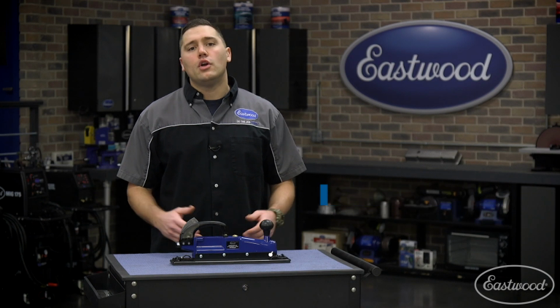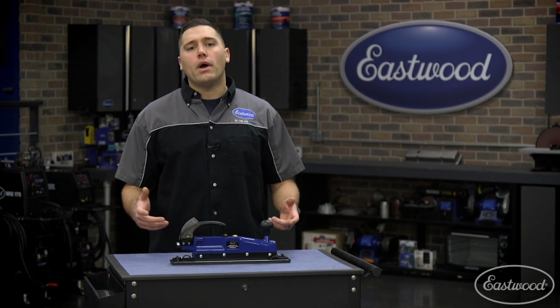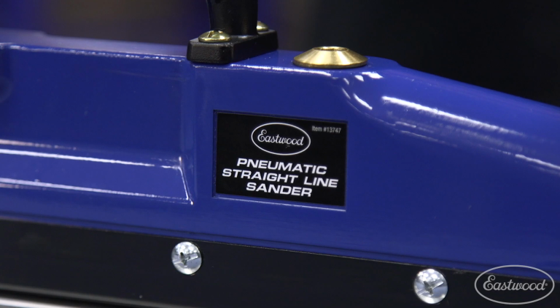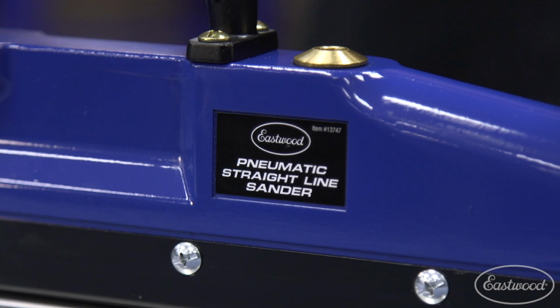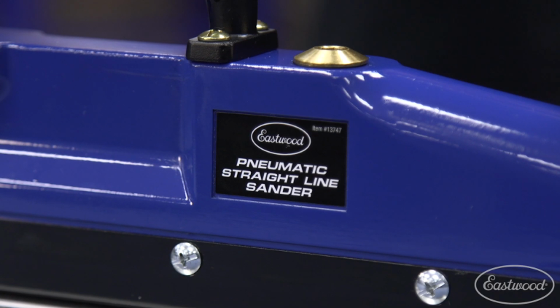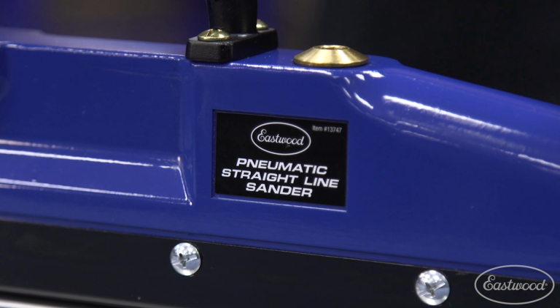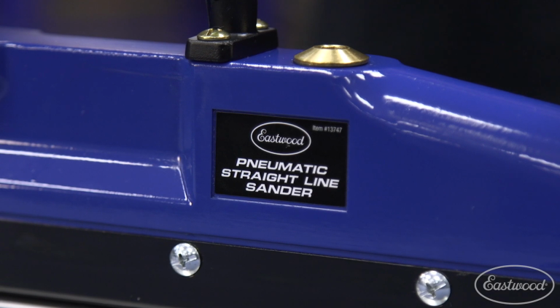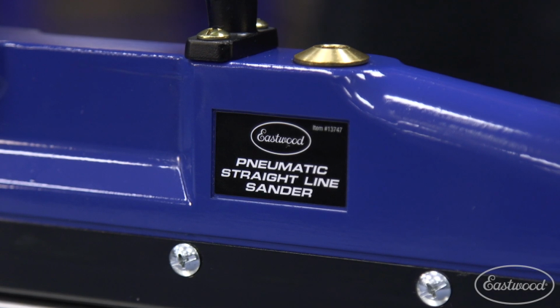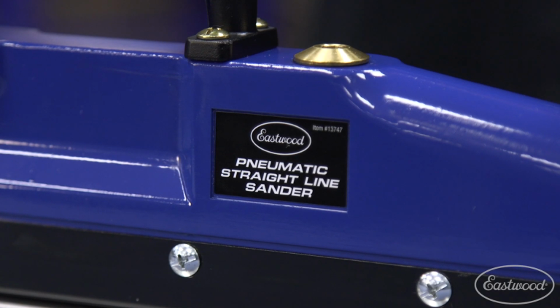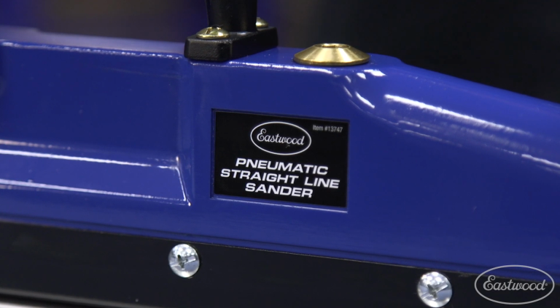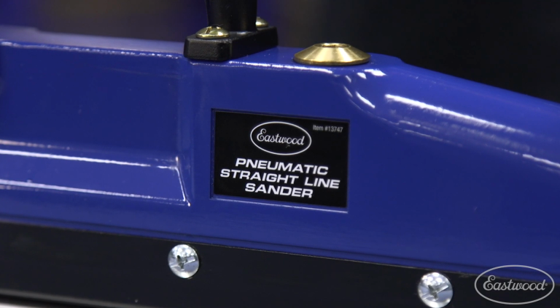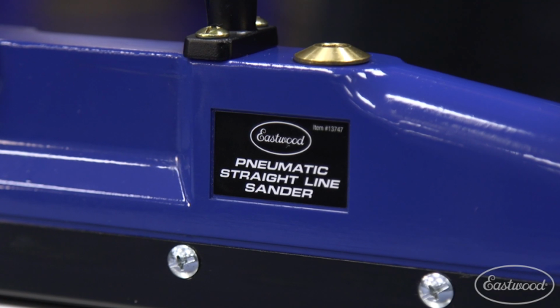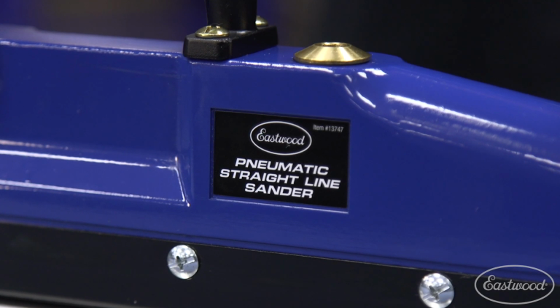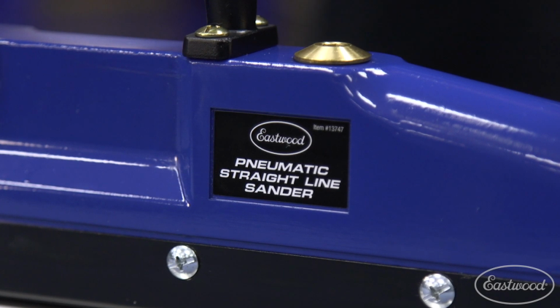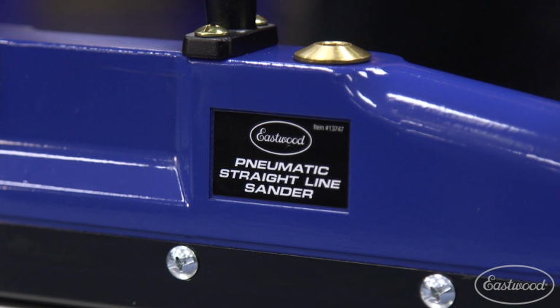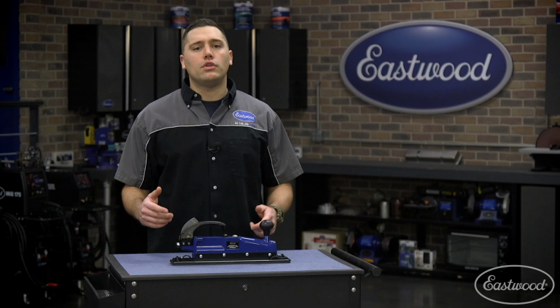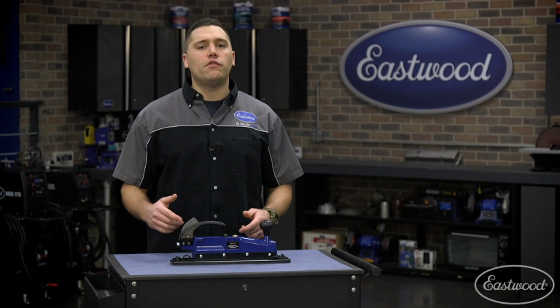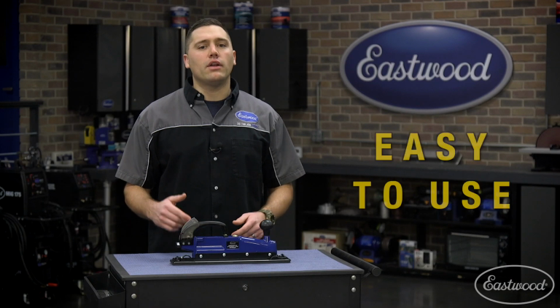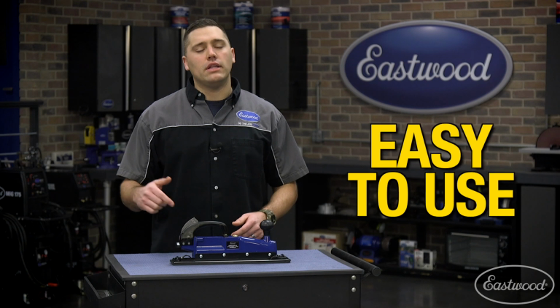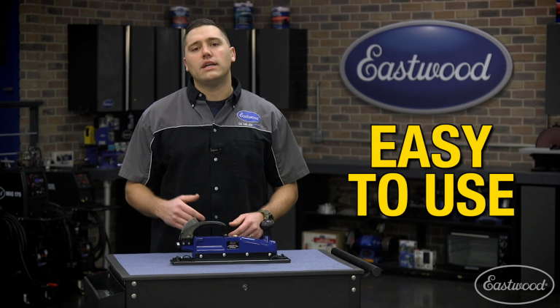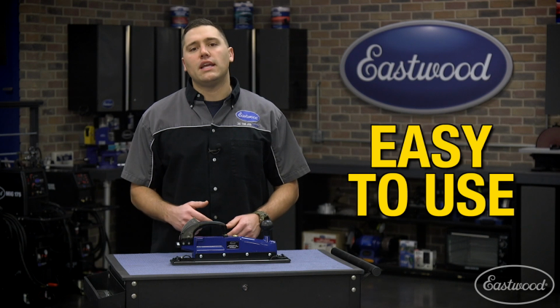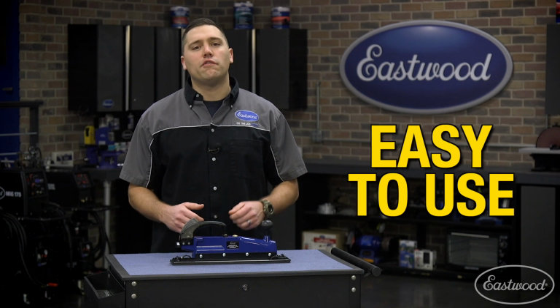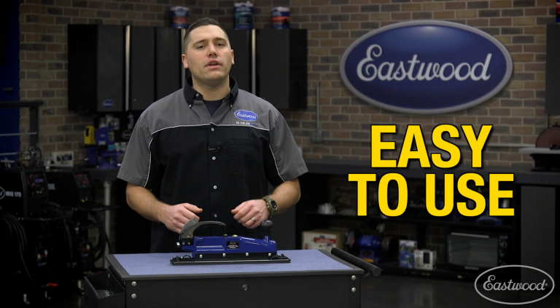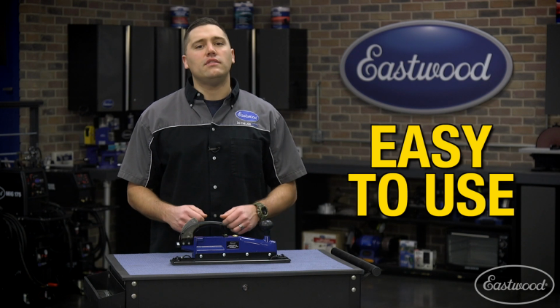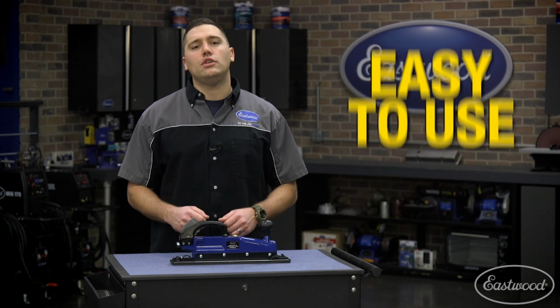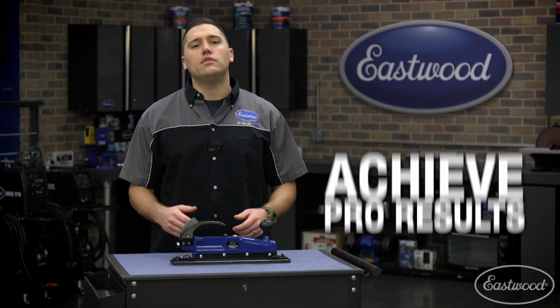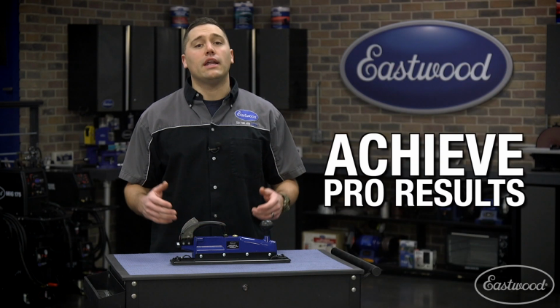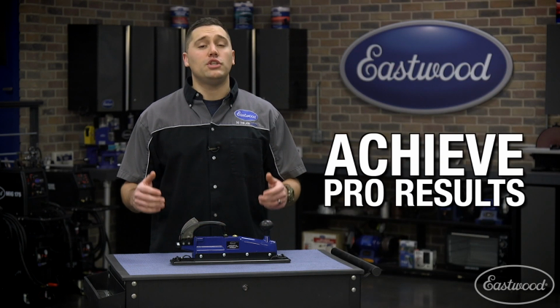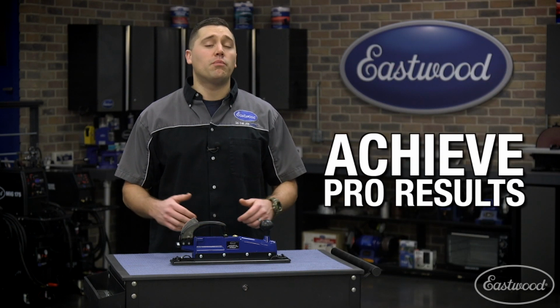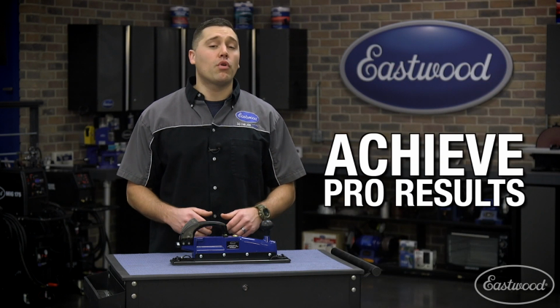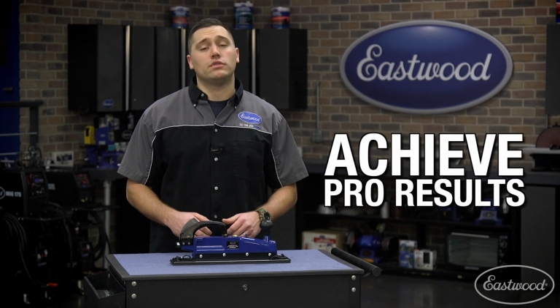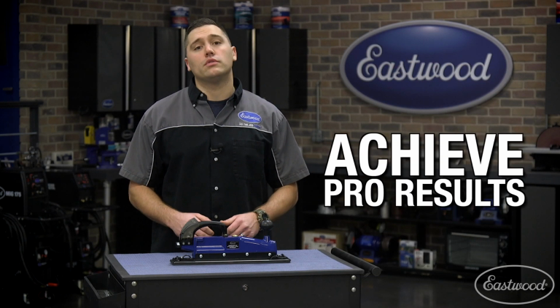No matter if you're a seasoned pro or a first time hobbyist, we assure you'll find our inline sander very easy to use and achieve pro results.